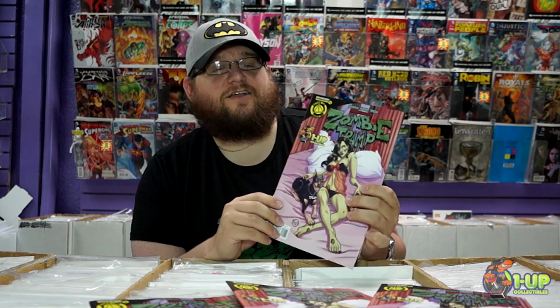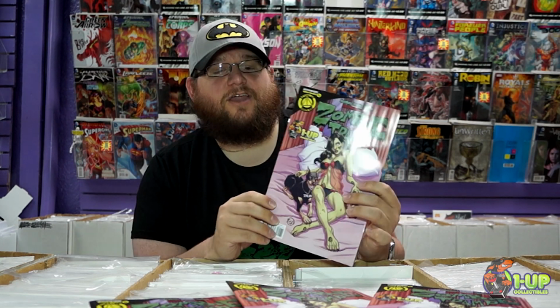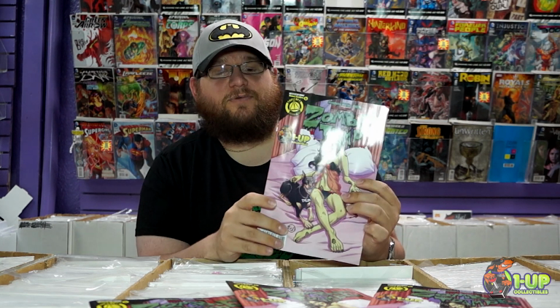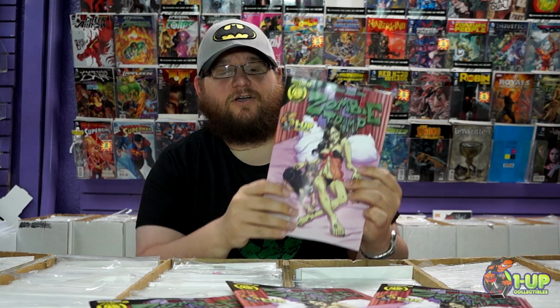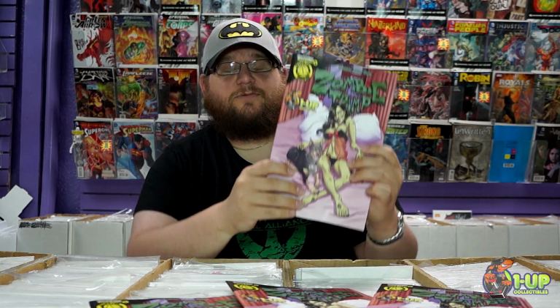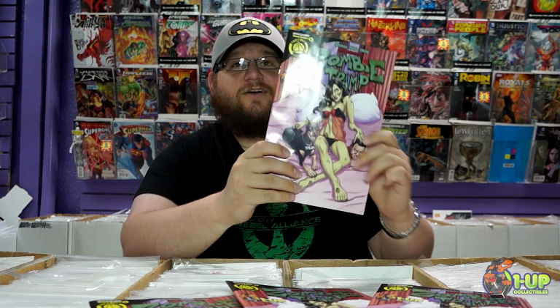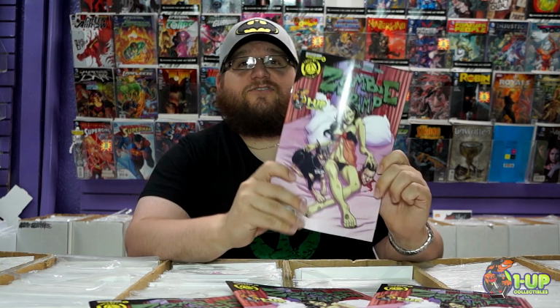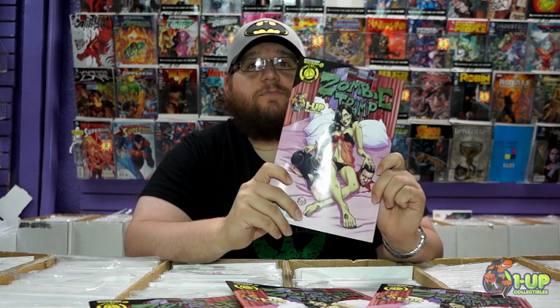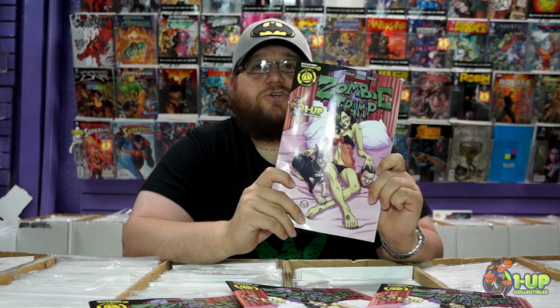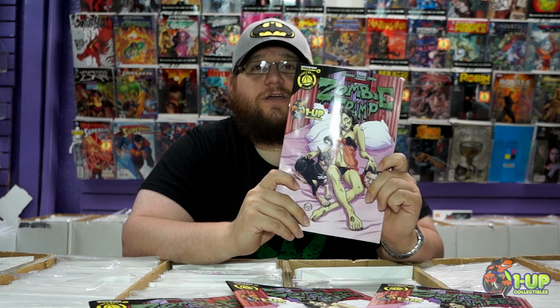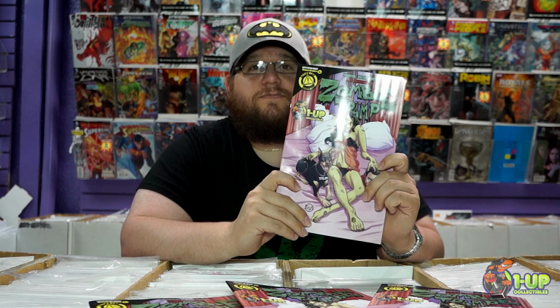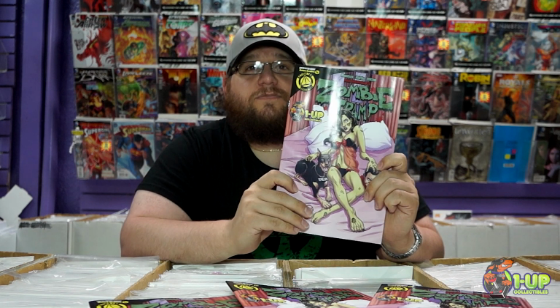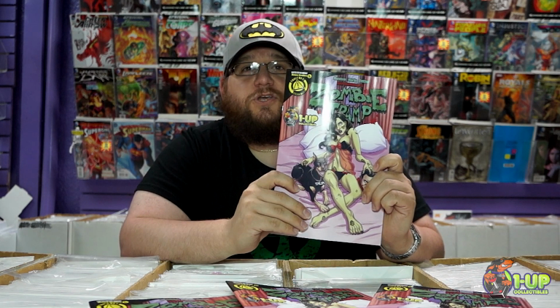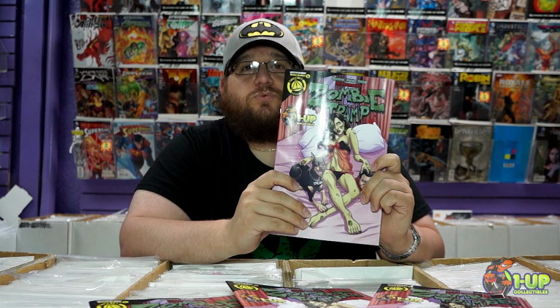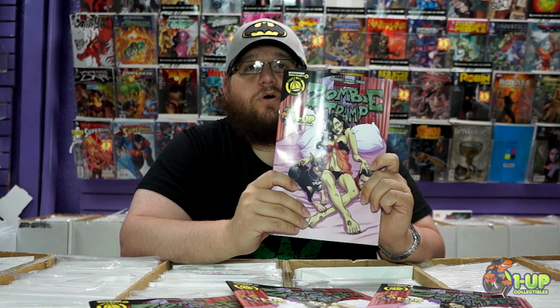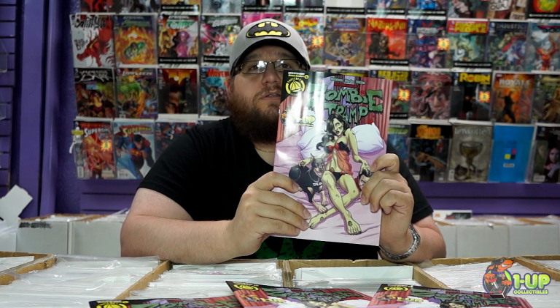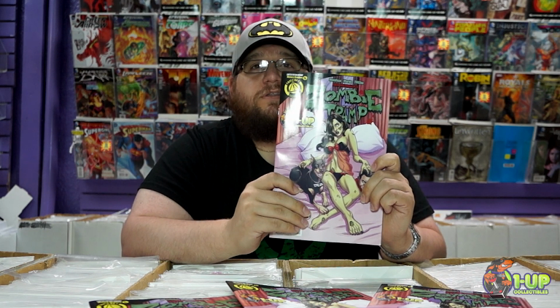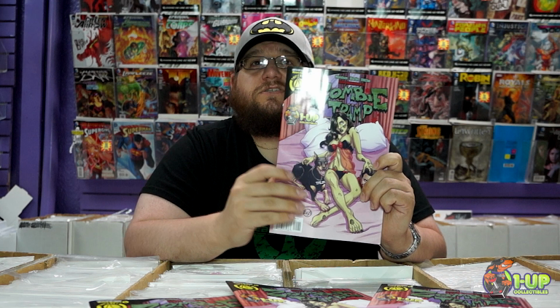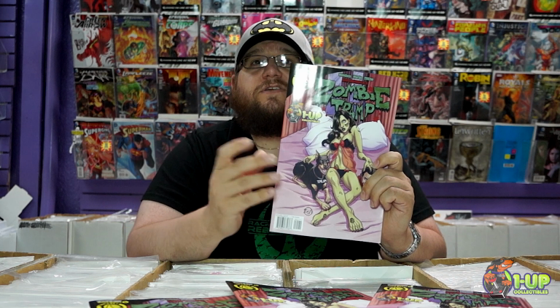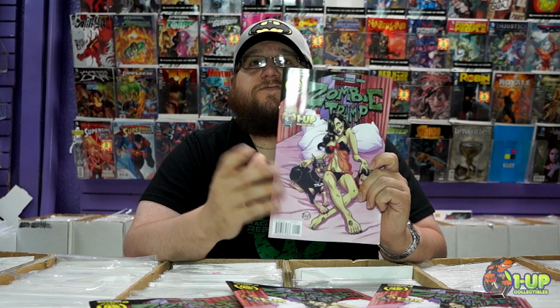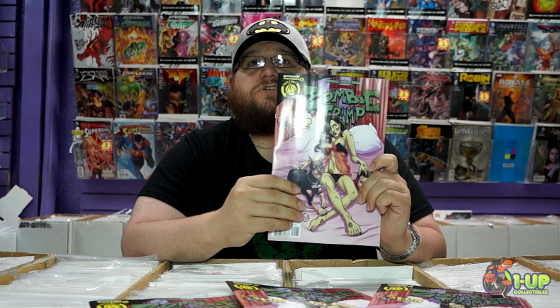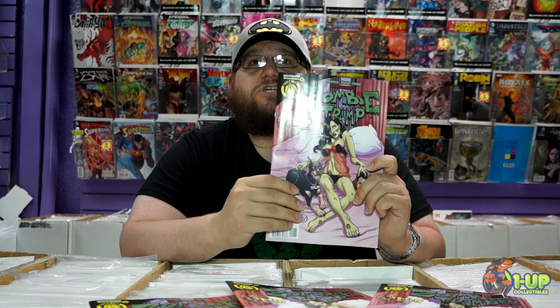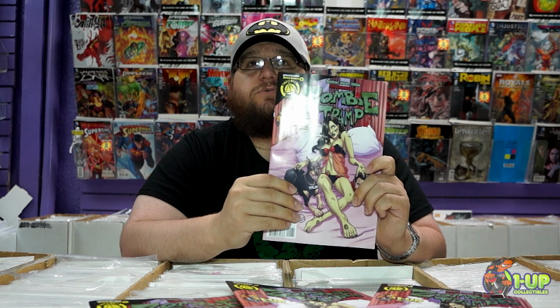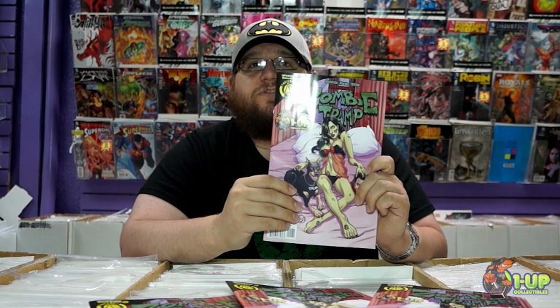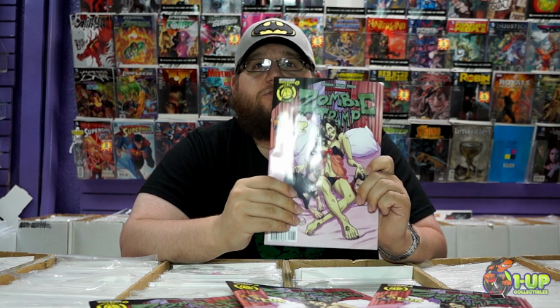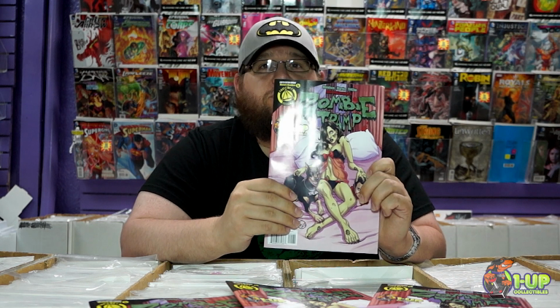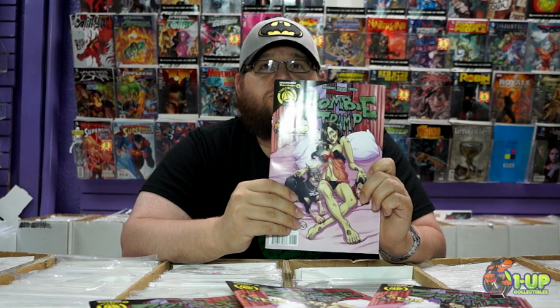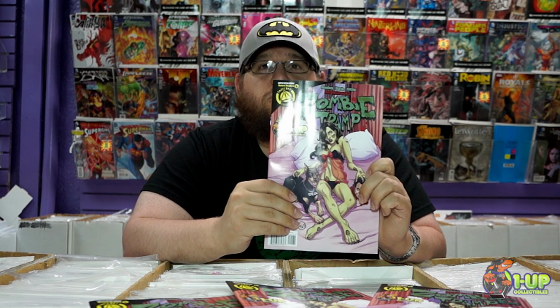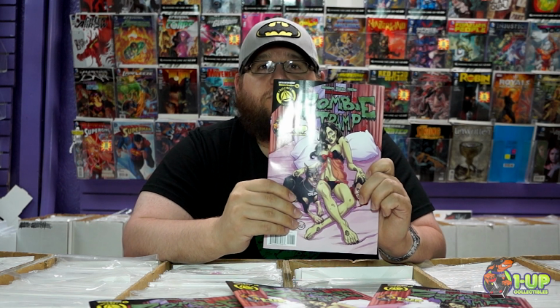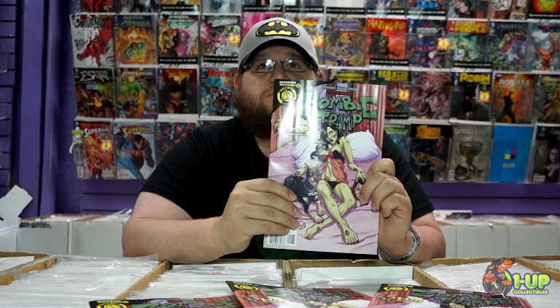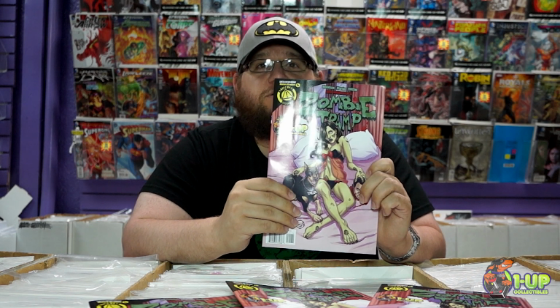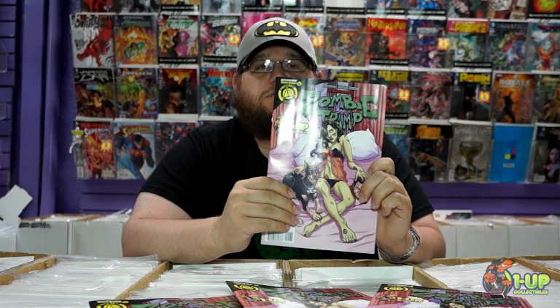Today I'll be talking about Zombie Tramp, Issue 1. This is the first issue in the third installment of the series.